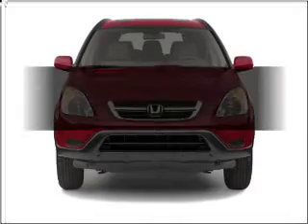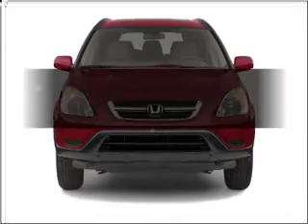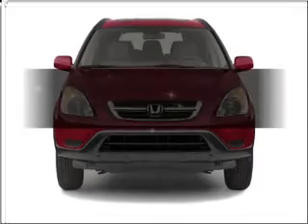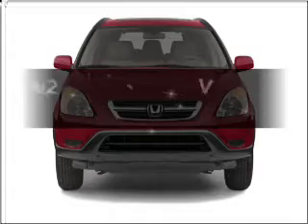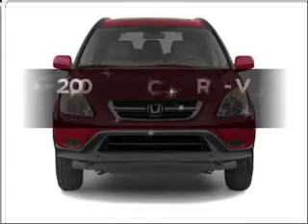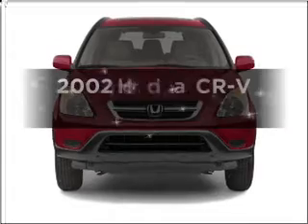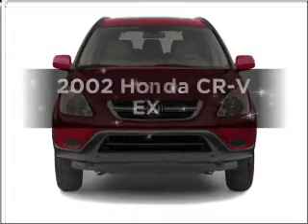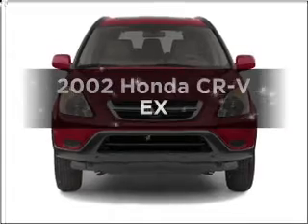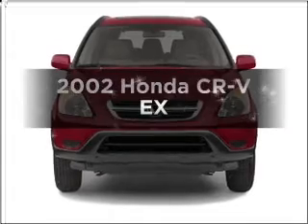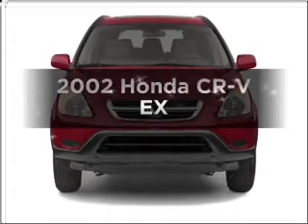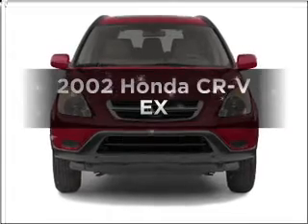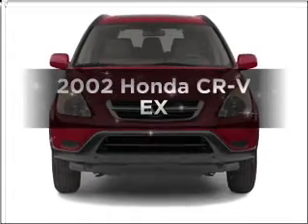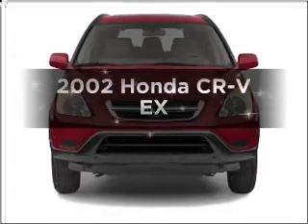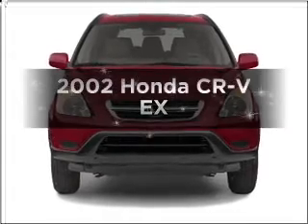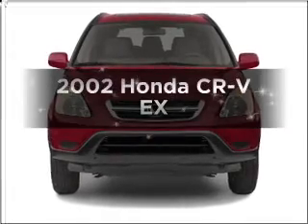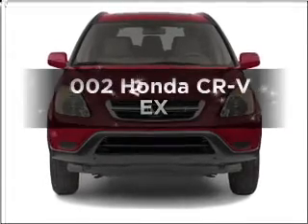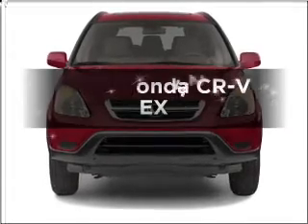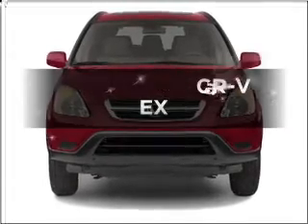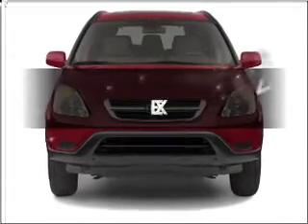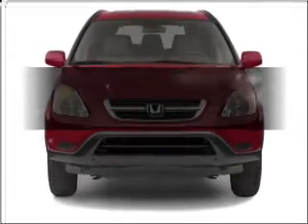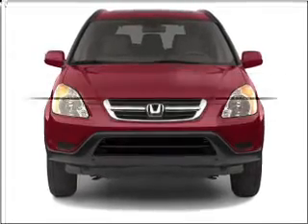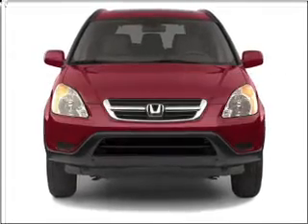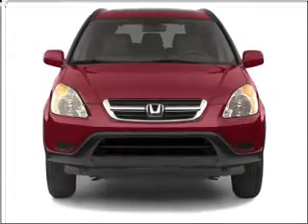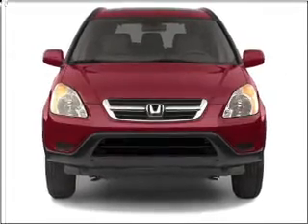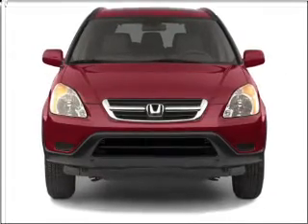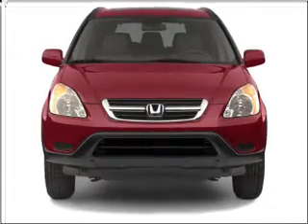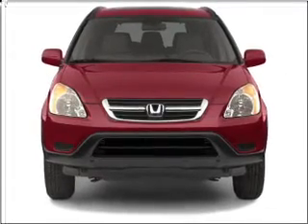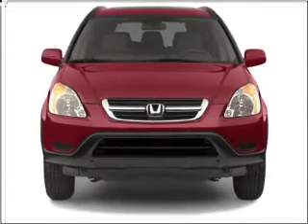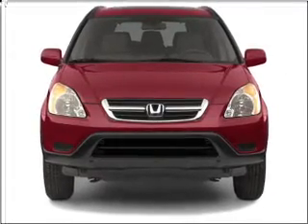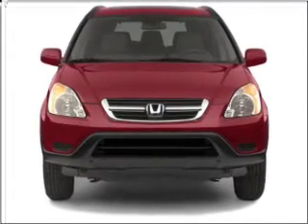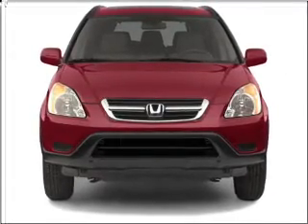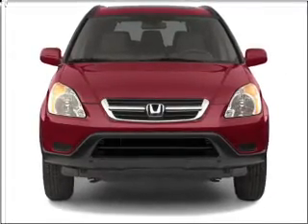Get noticed in this 2002 Honda CR-V. This is the set of wheels you've been looking for.